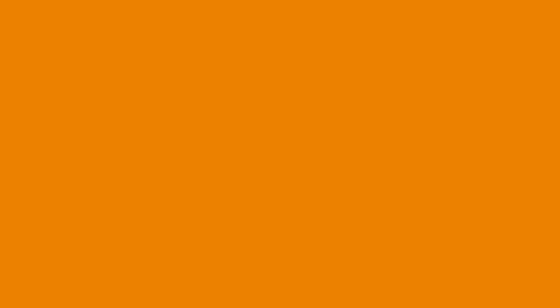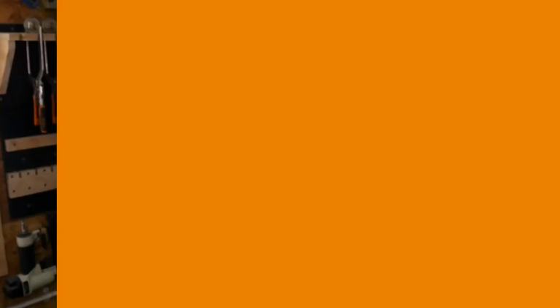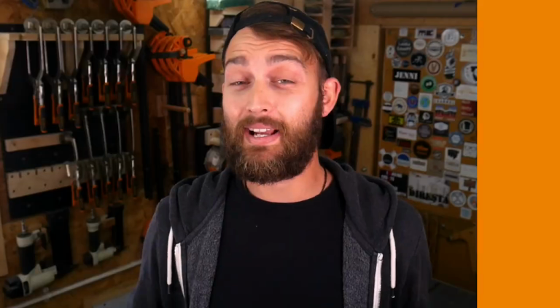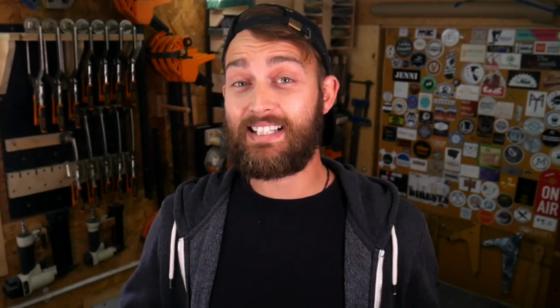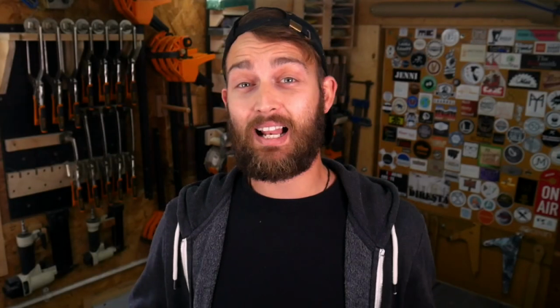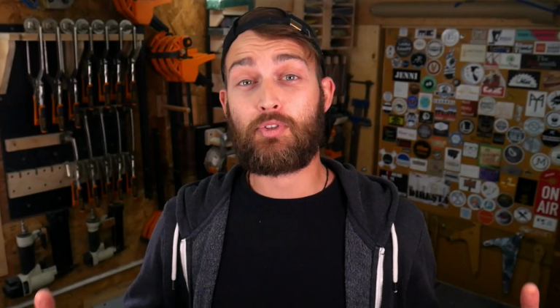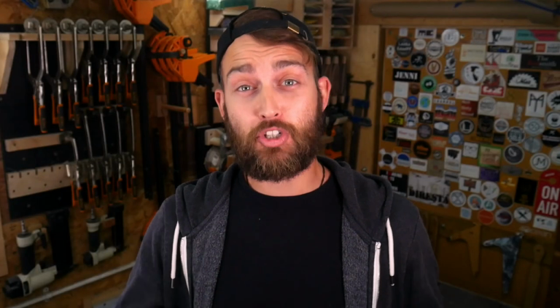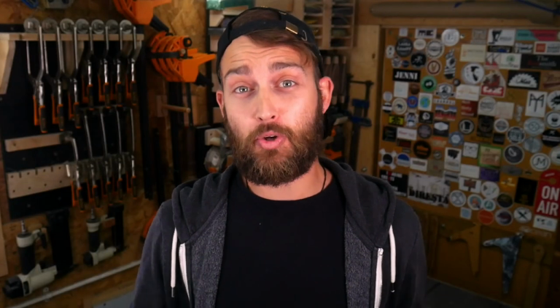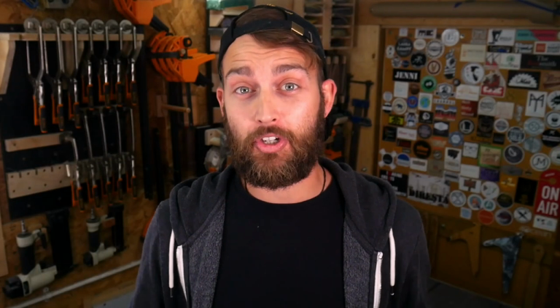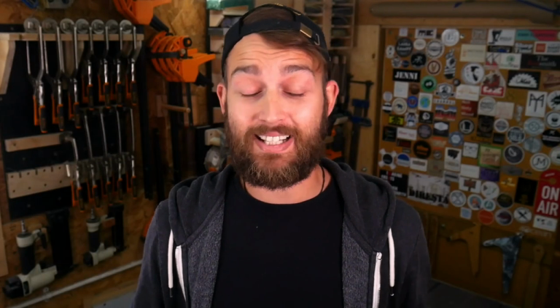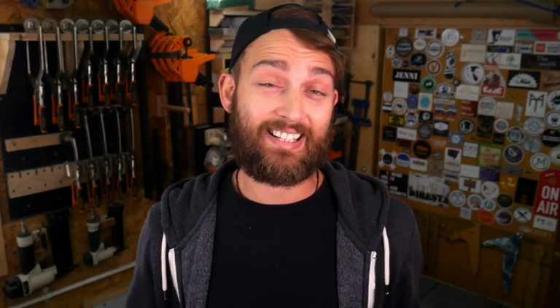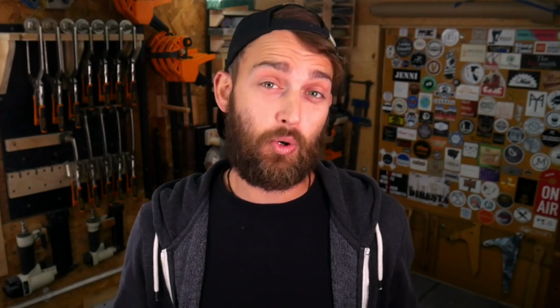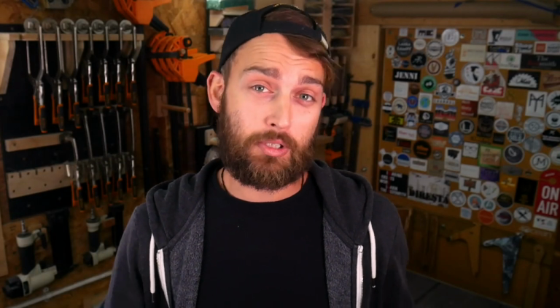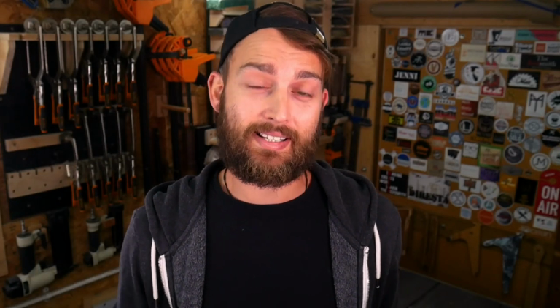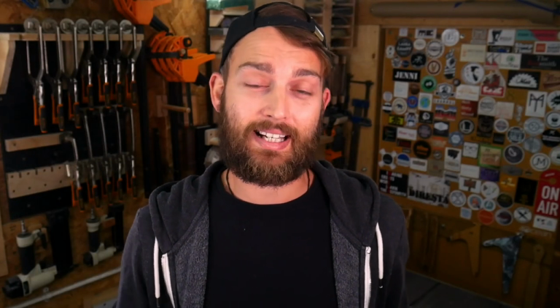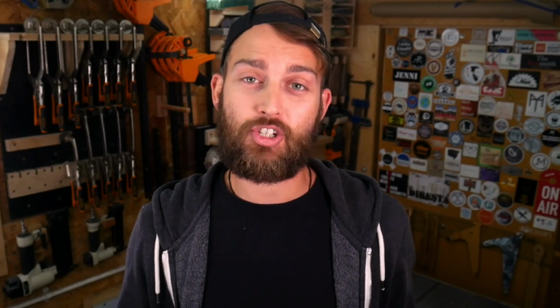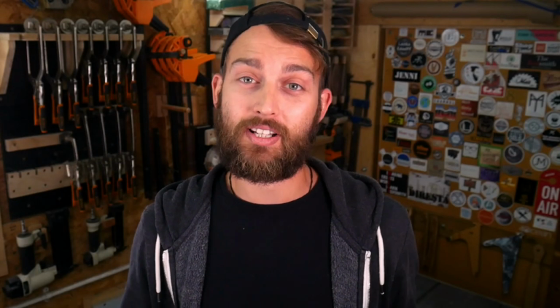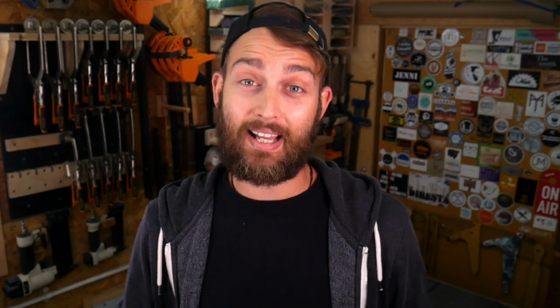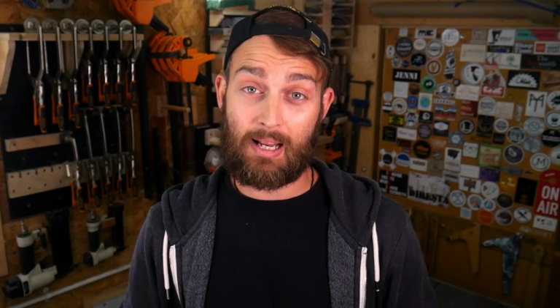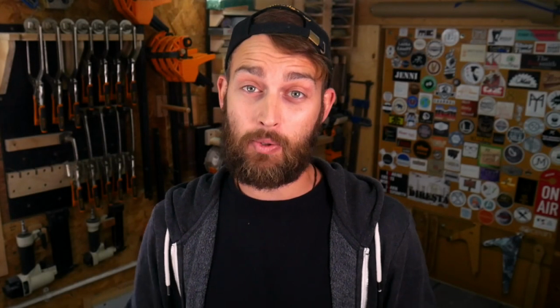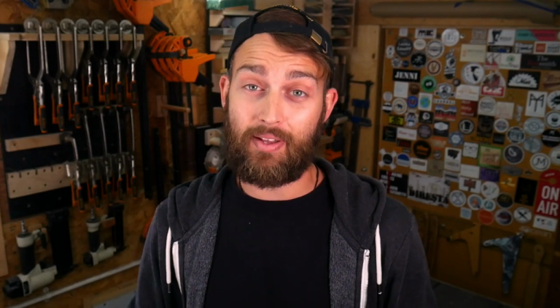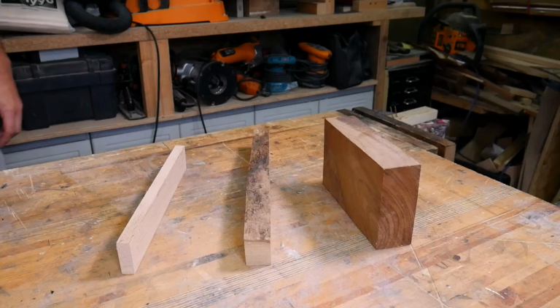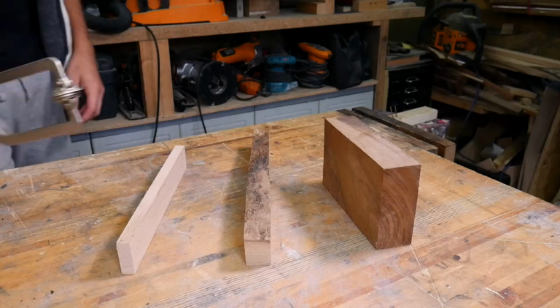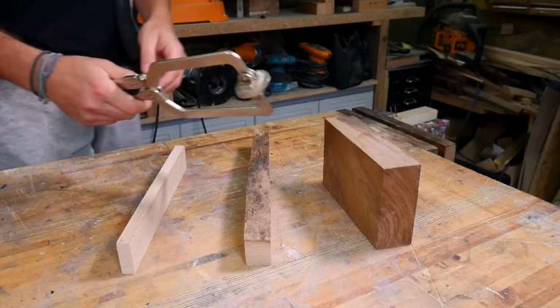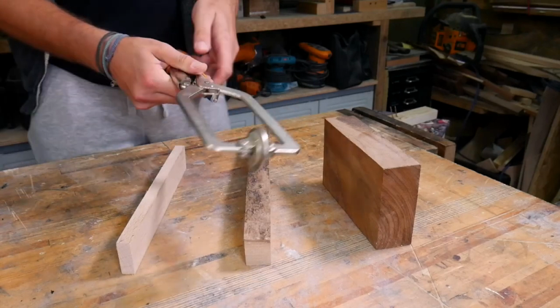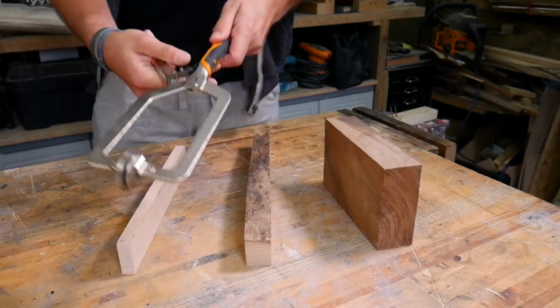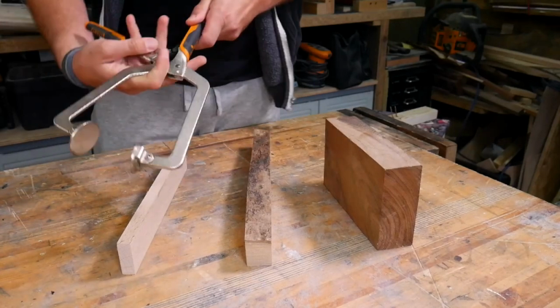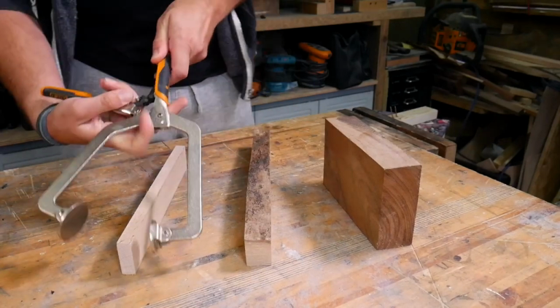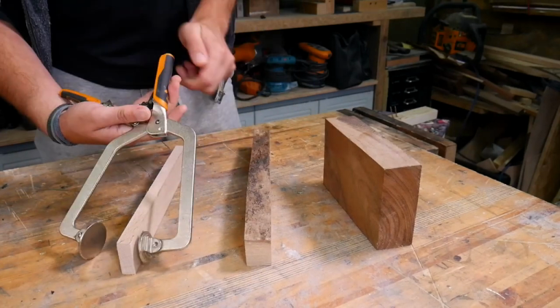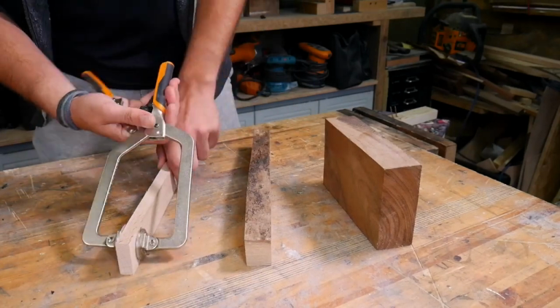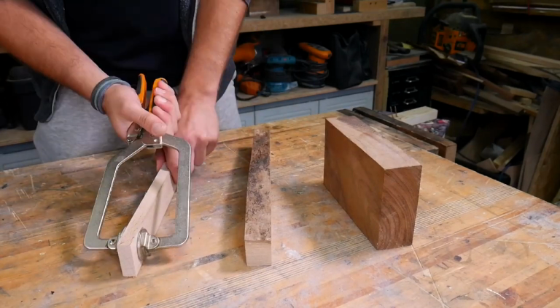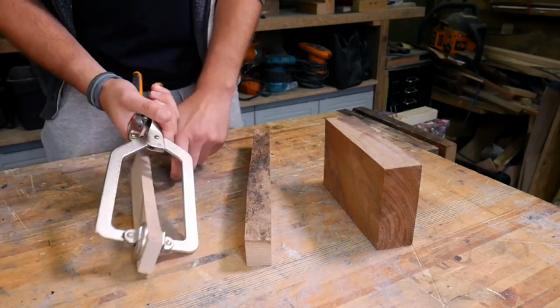What makes these clamps so good is that they automatically adjust their clamping width based on the thickness of the material you're using.